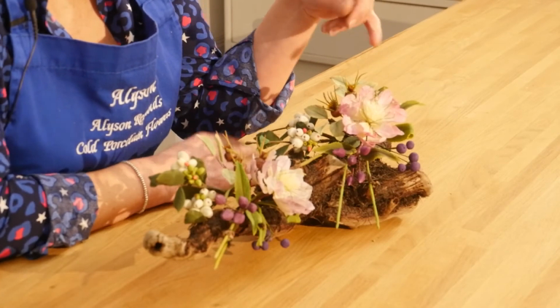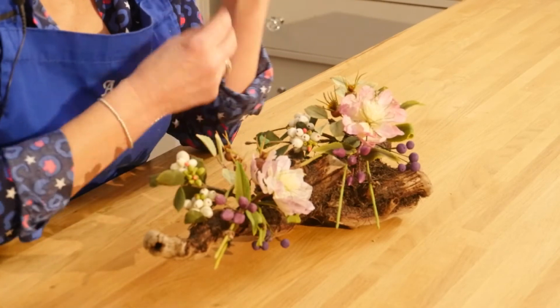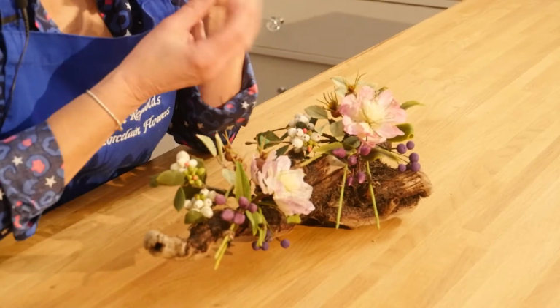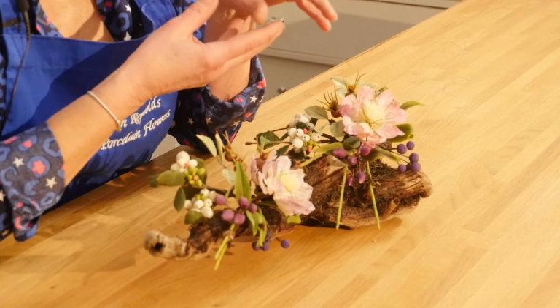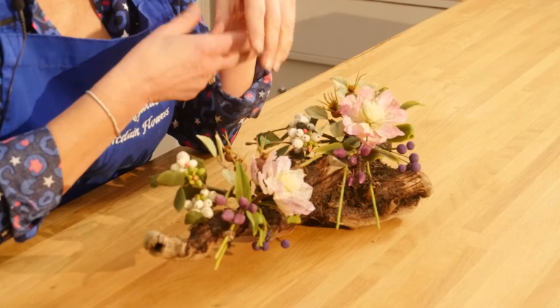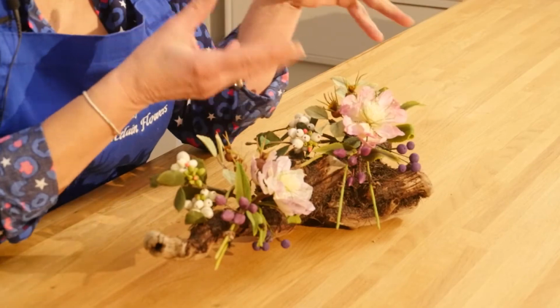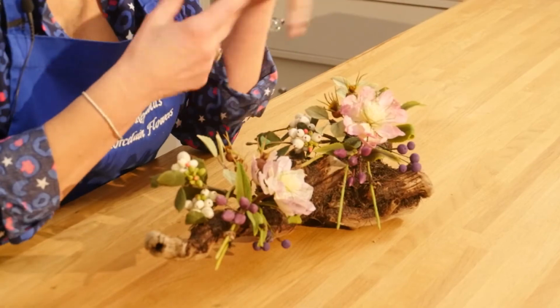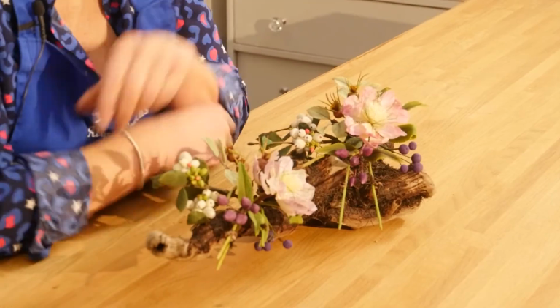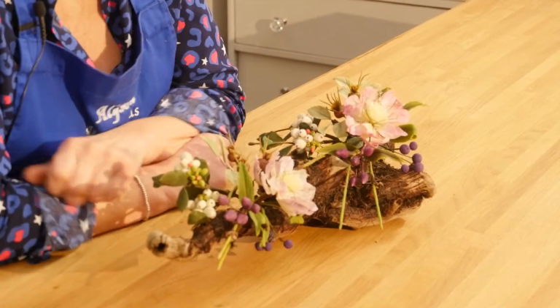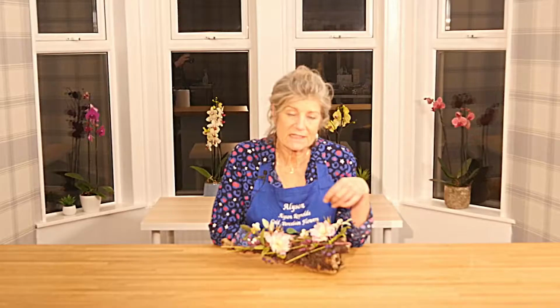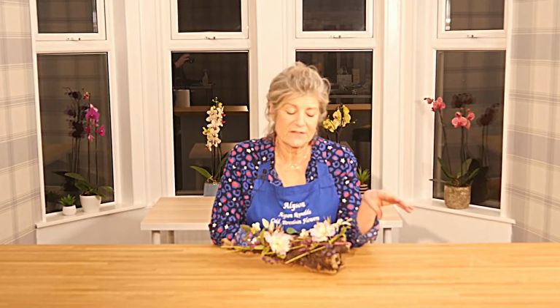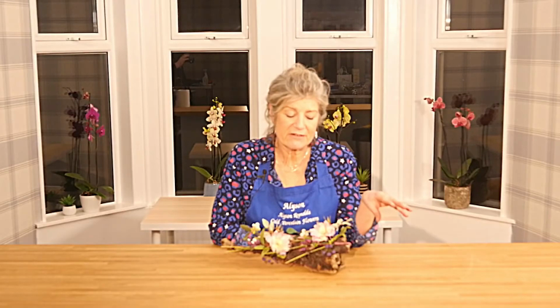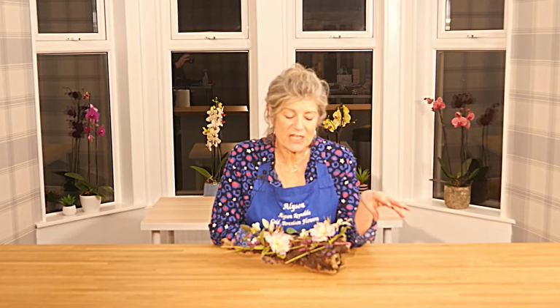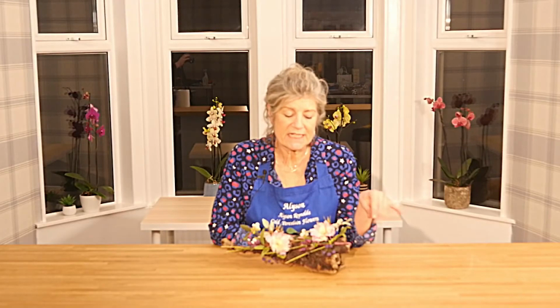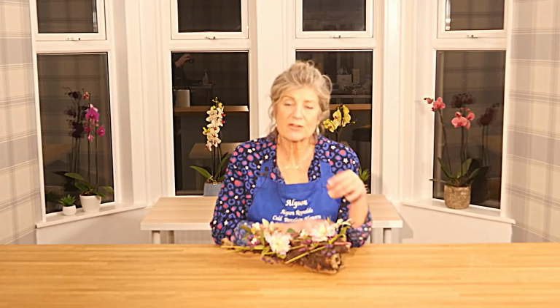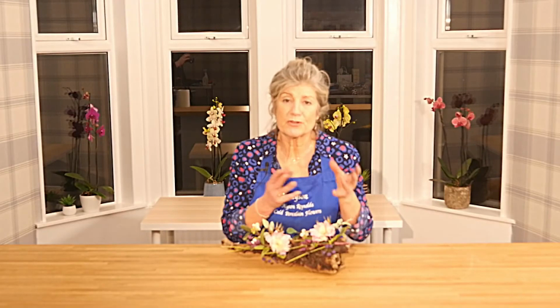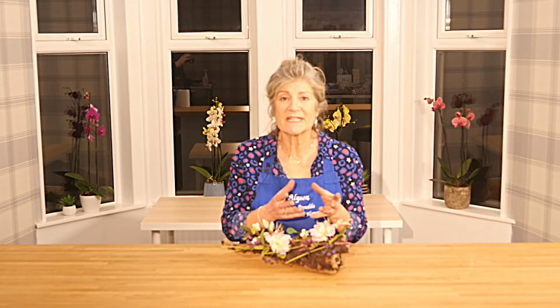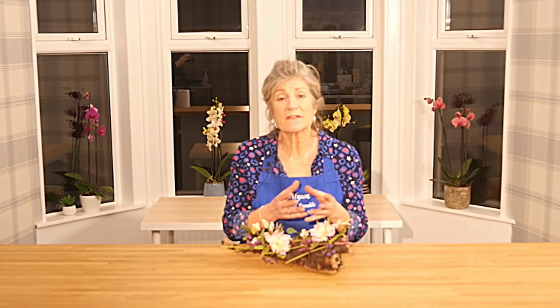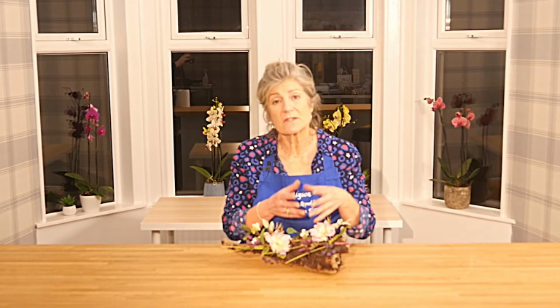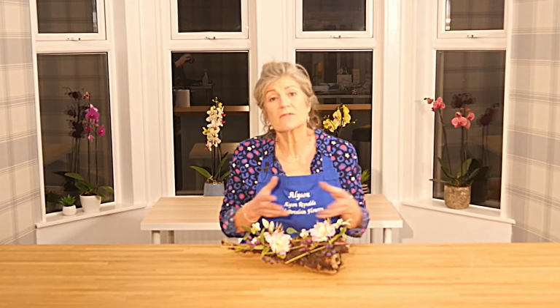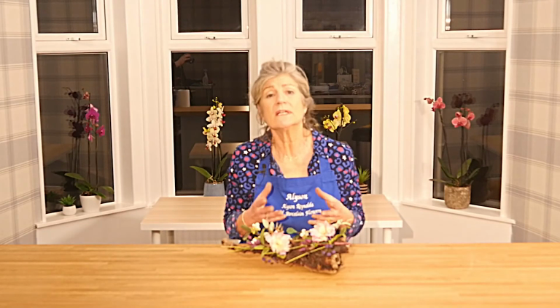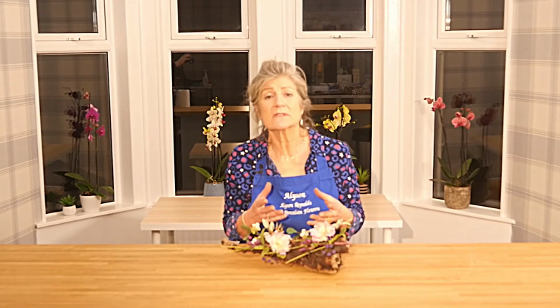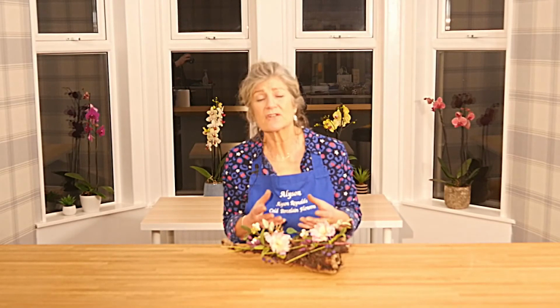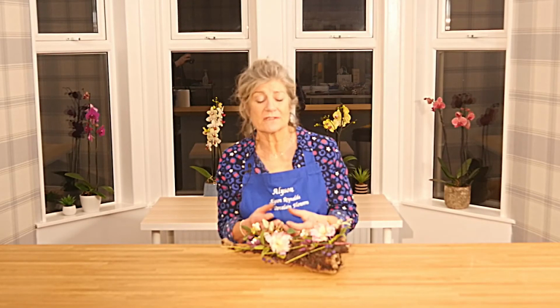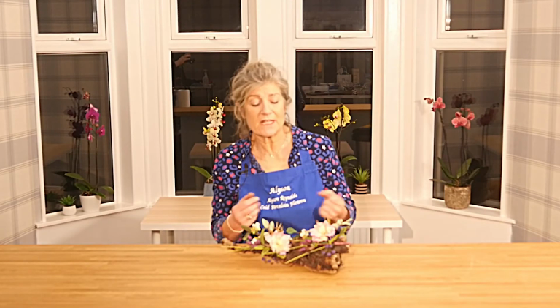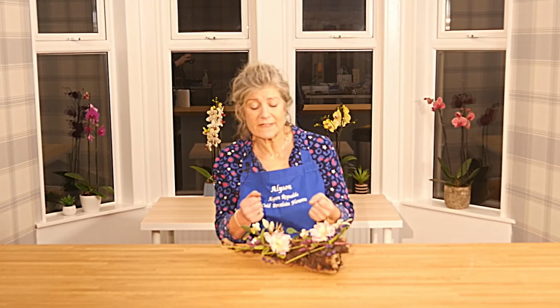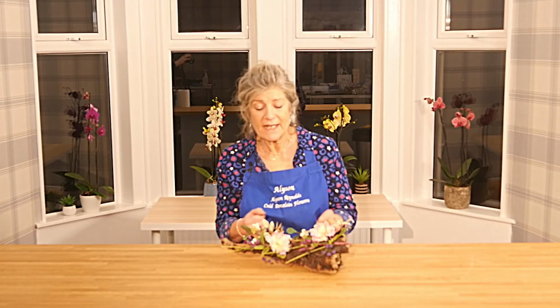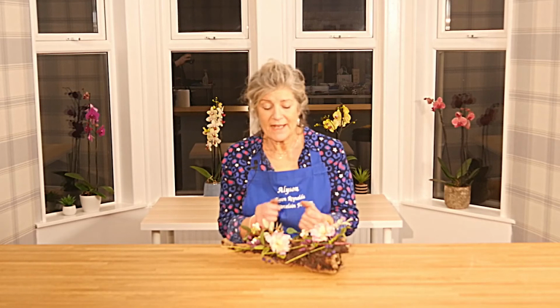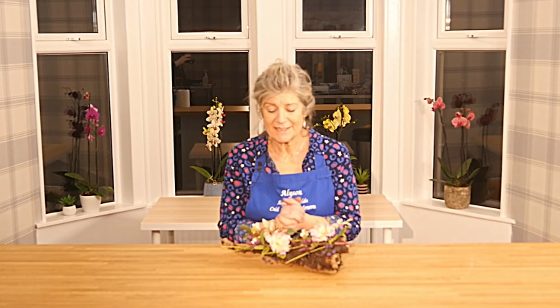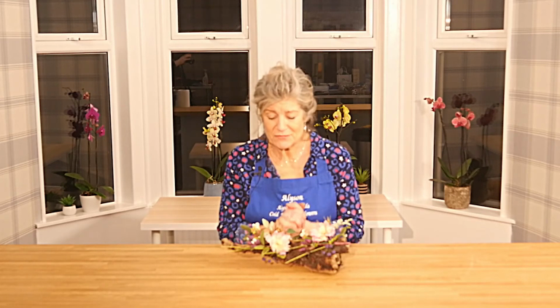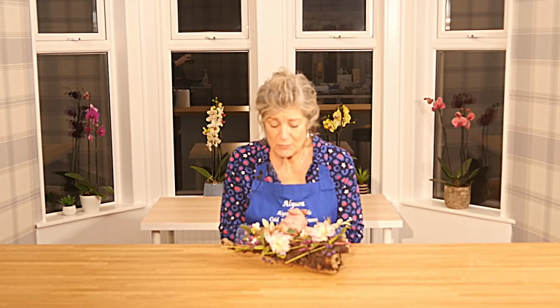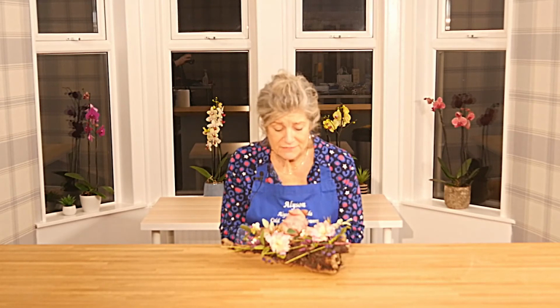I'm going to show you how to colour dust them, get the various shadings, how to put them together so that they really look natural and lovely — and it's really wonderful.